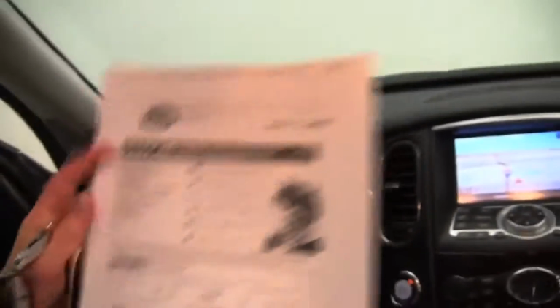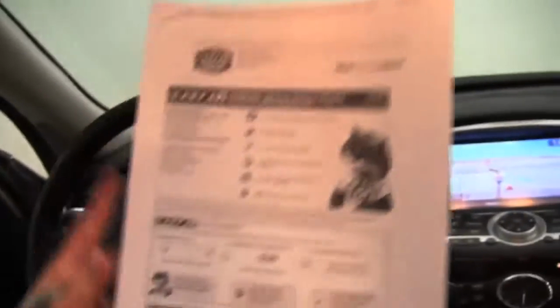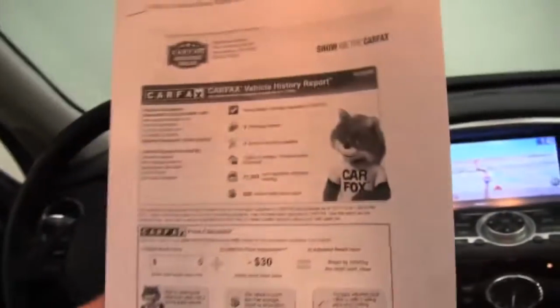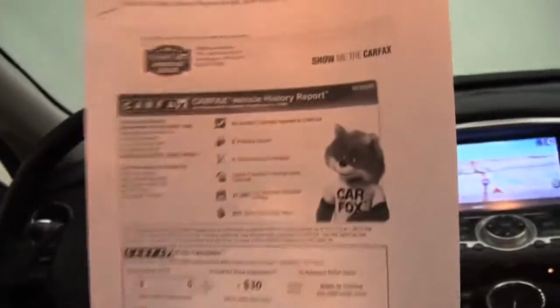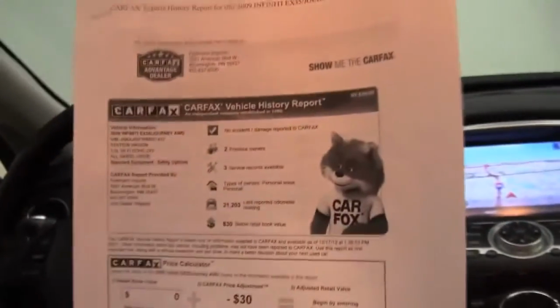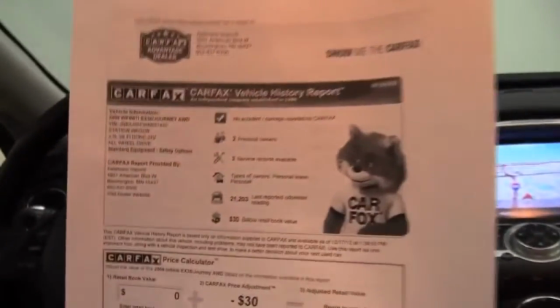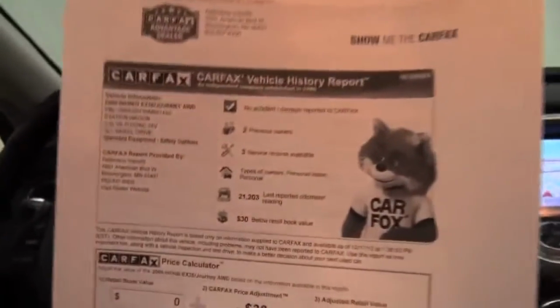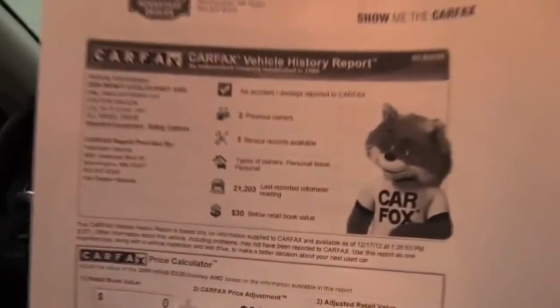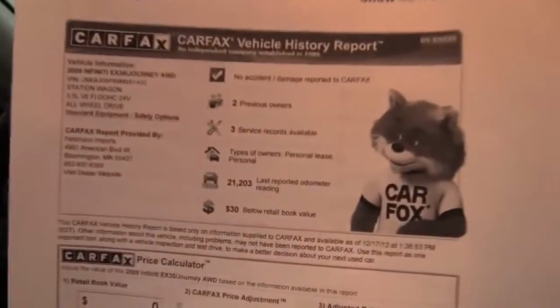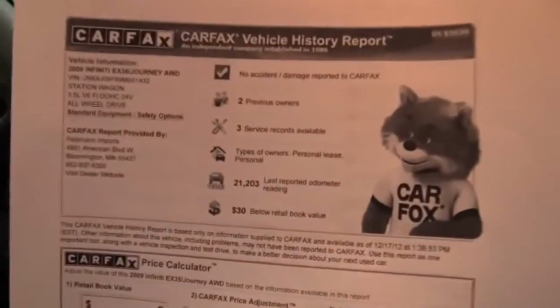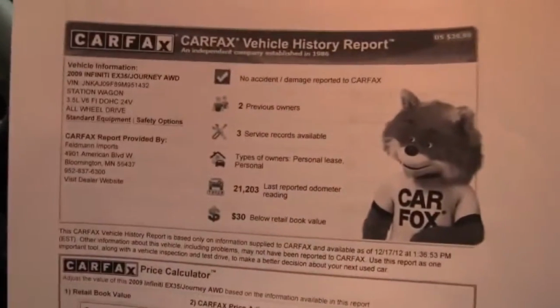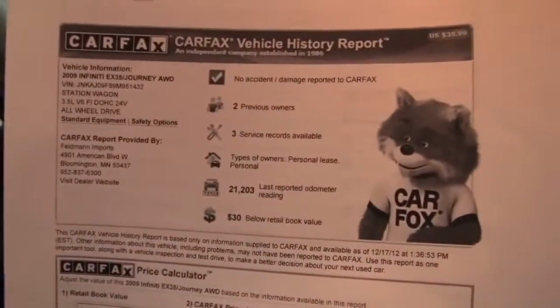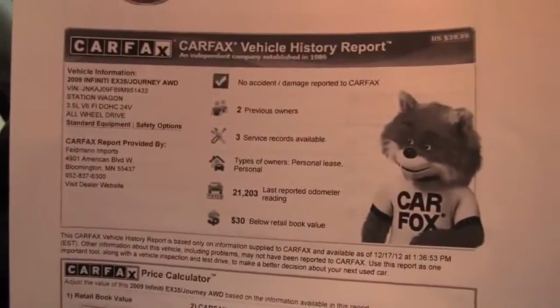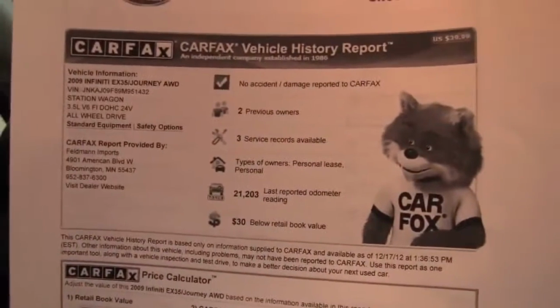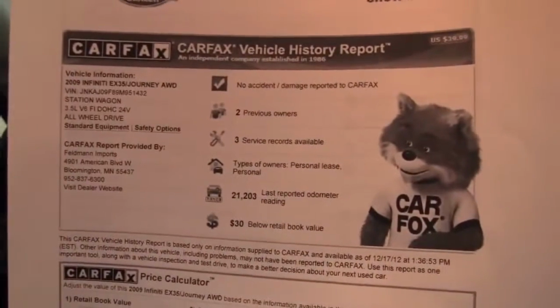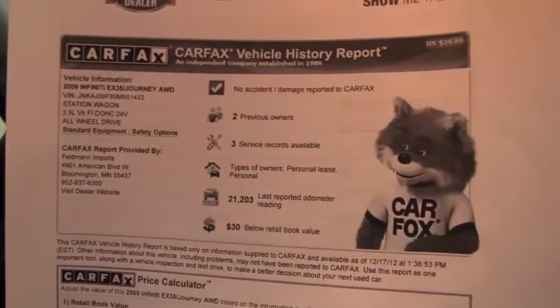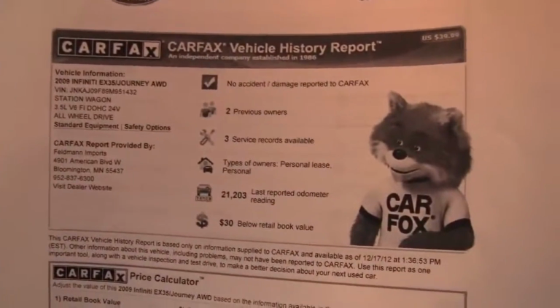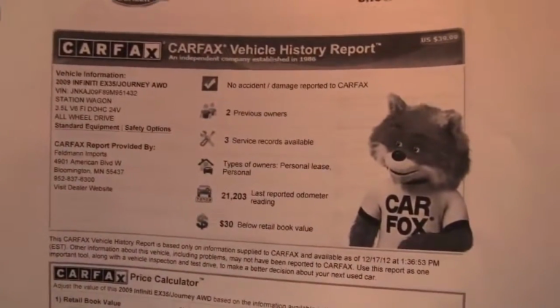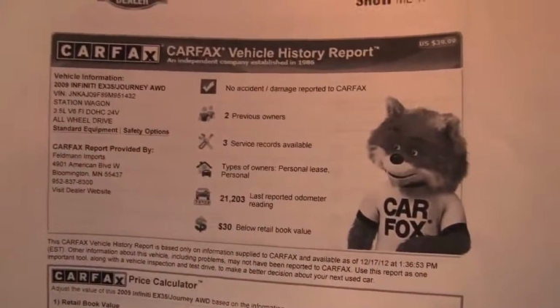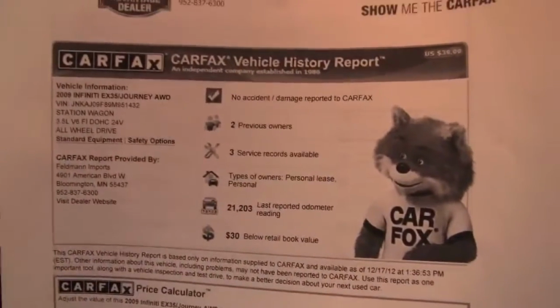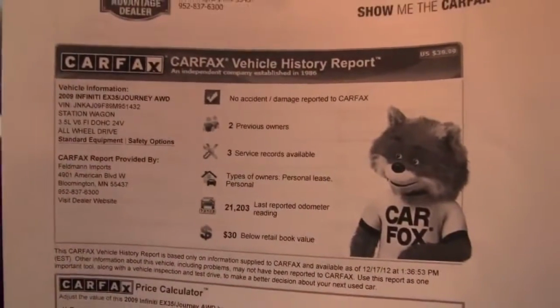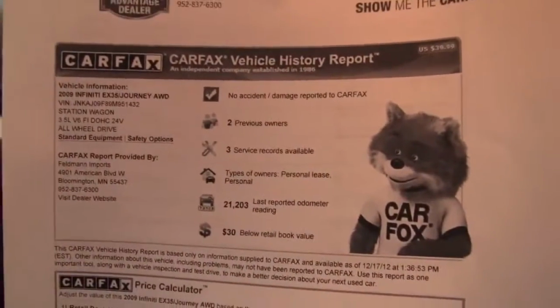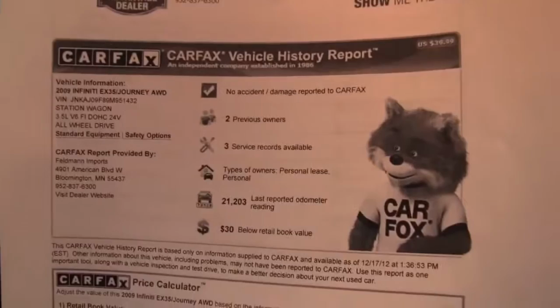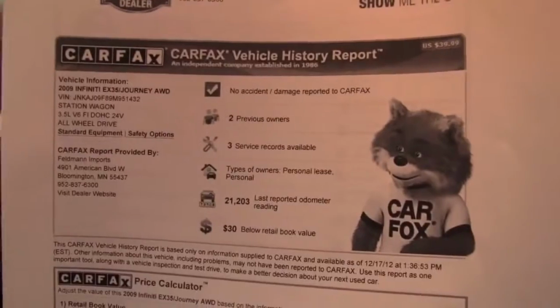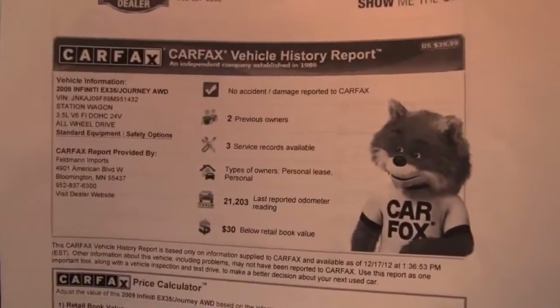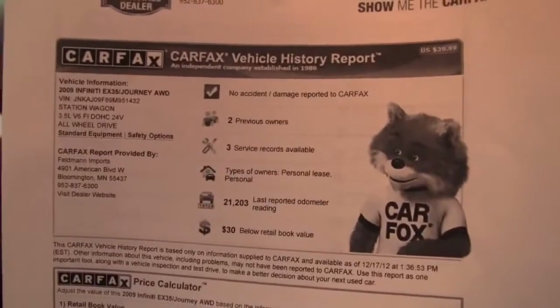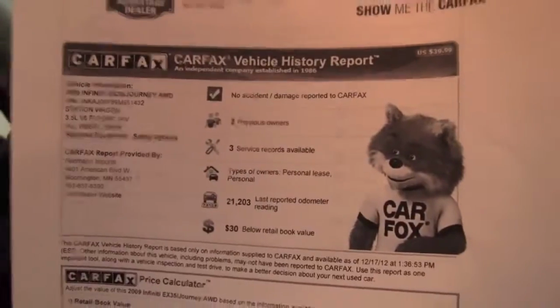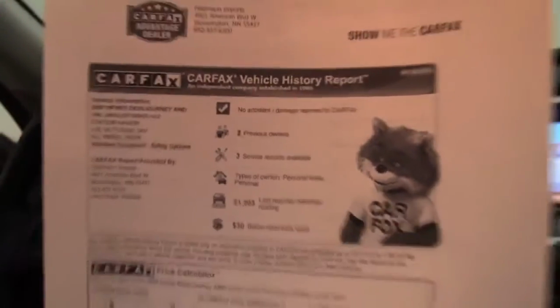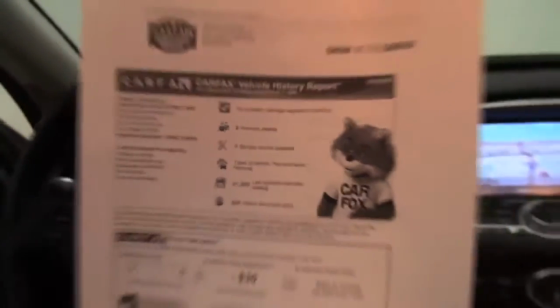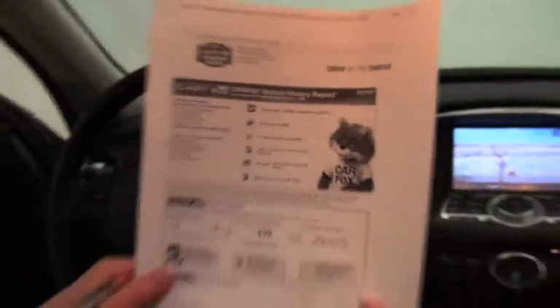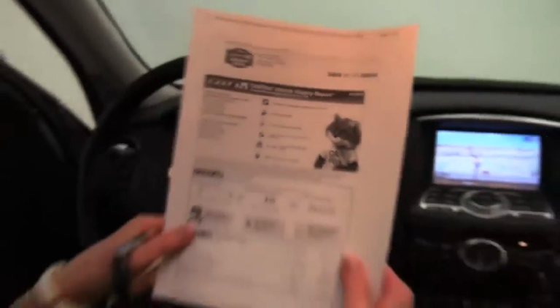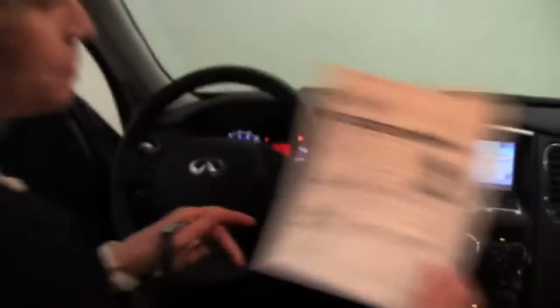Here's the Carfax: no accidents or damage, two previous owners, and service records are indeed available.